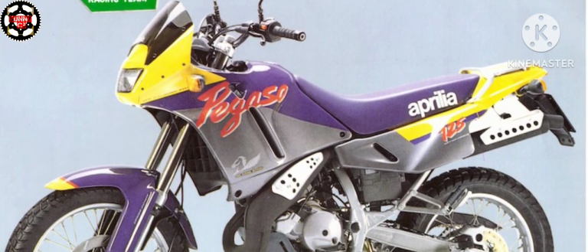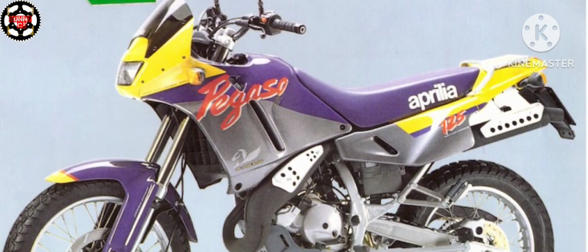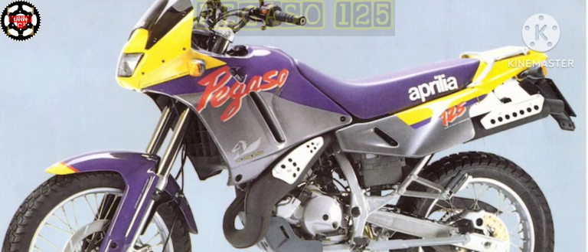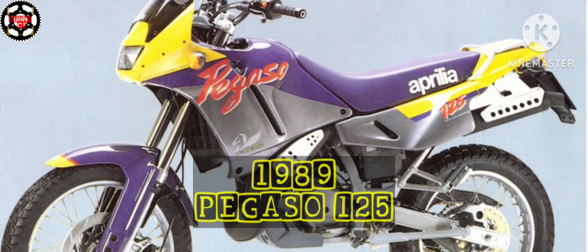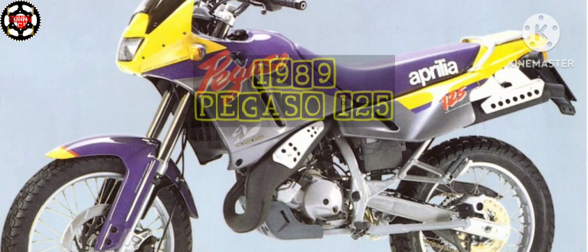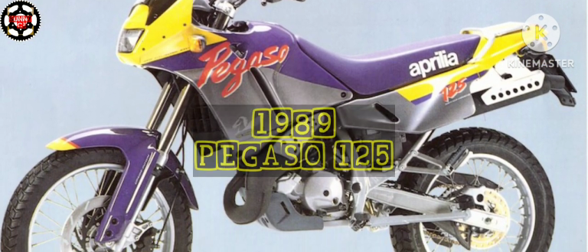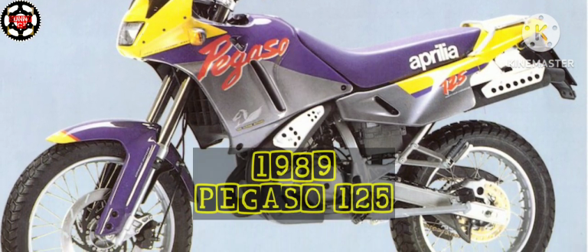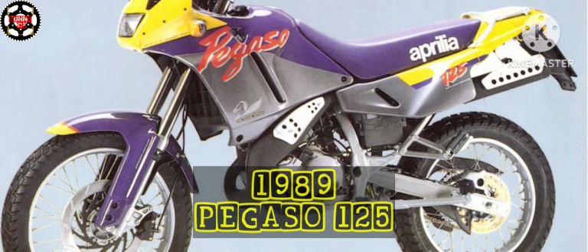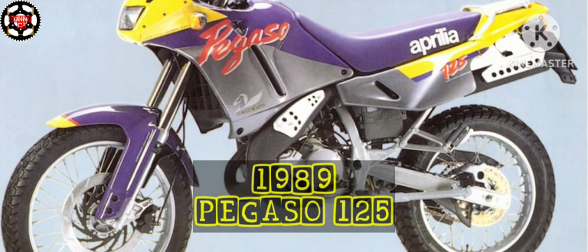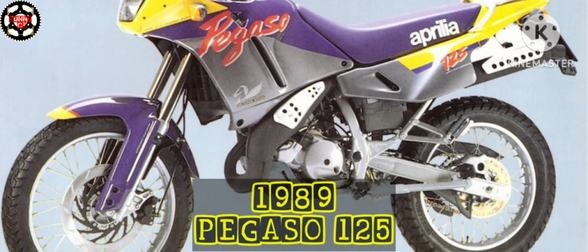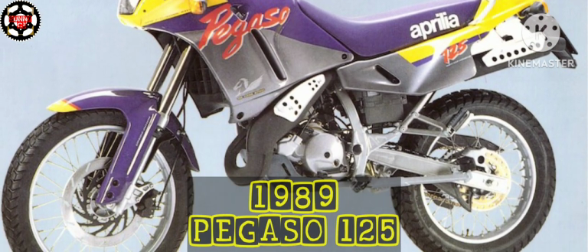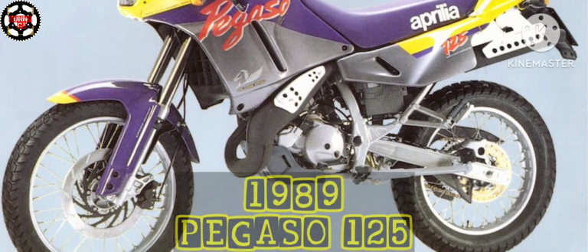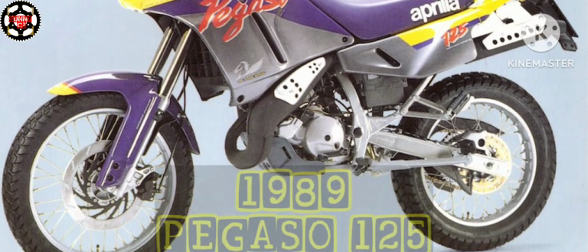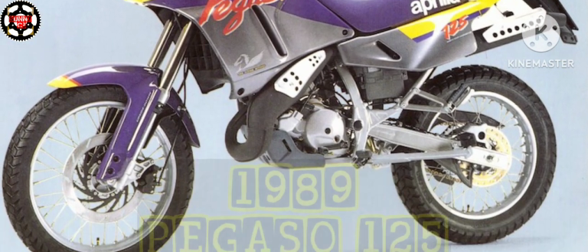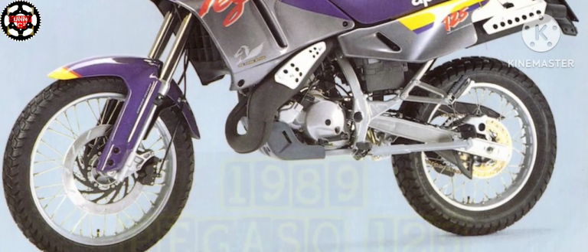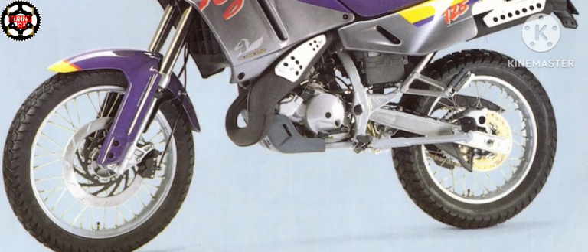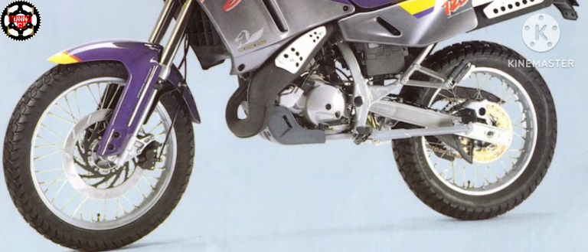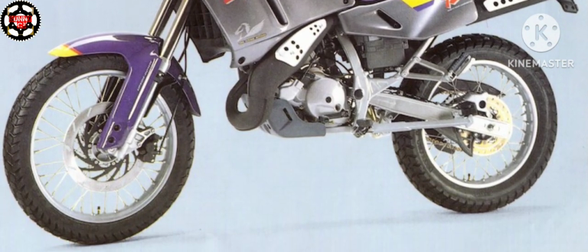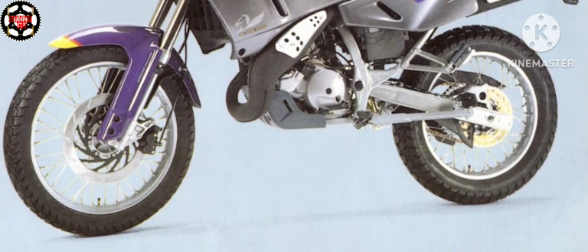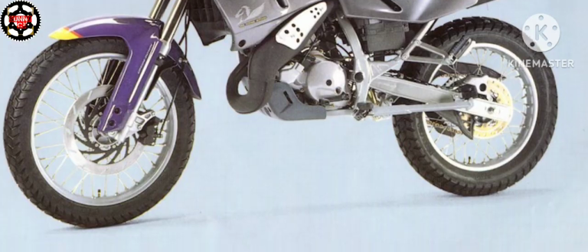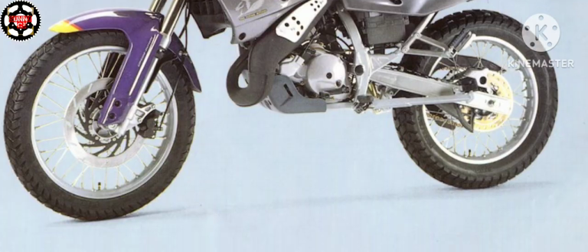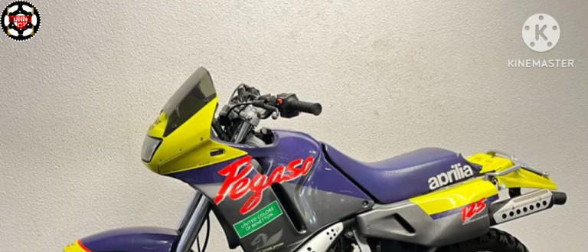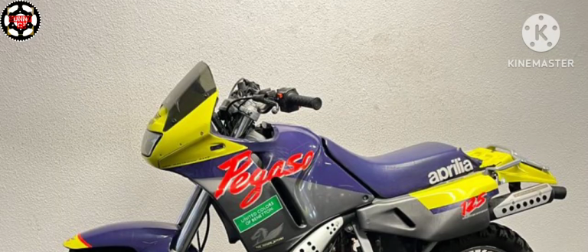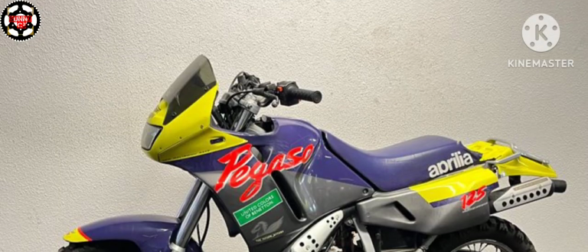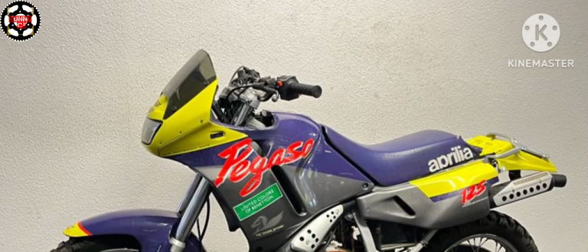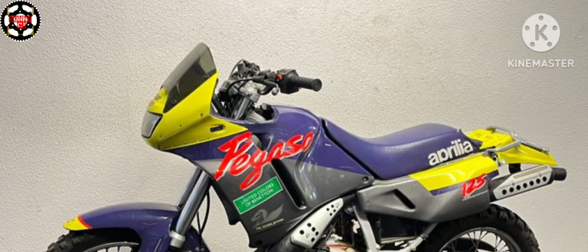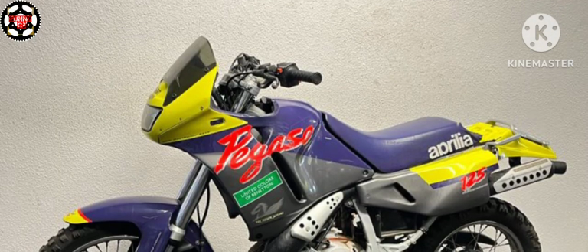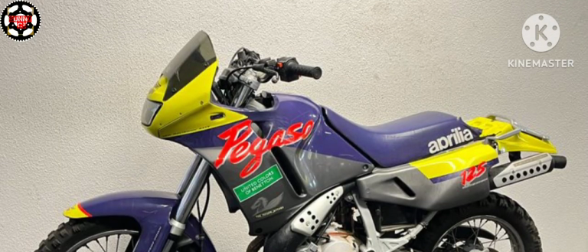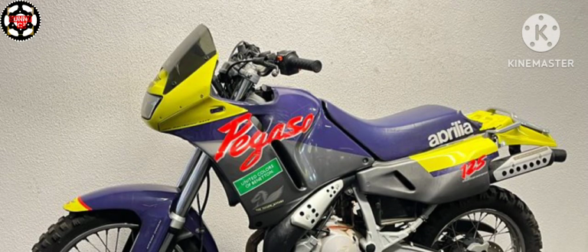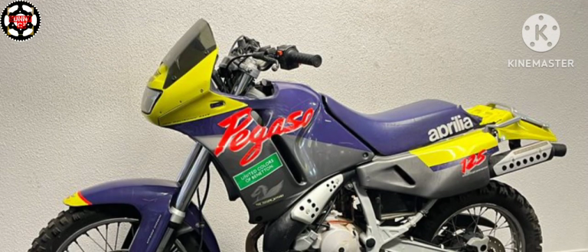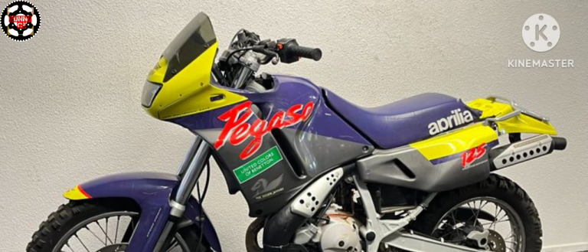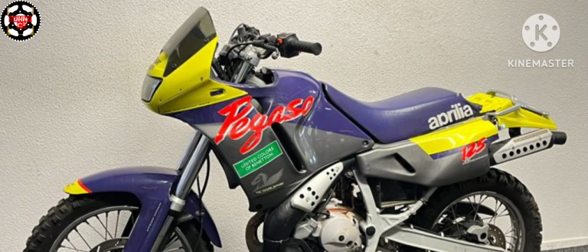The first Pegaso presented to the public was the Aprilia Pegaso 125, introduced in 1989.